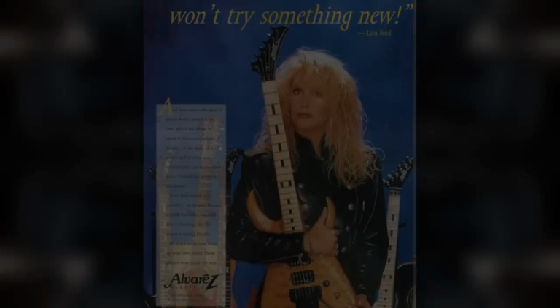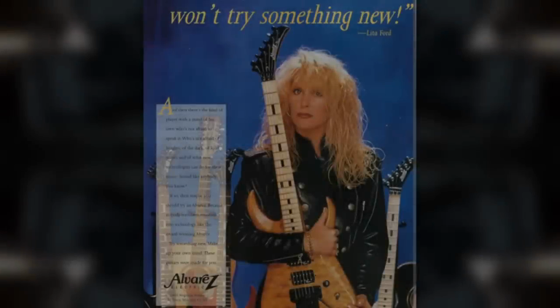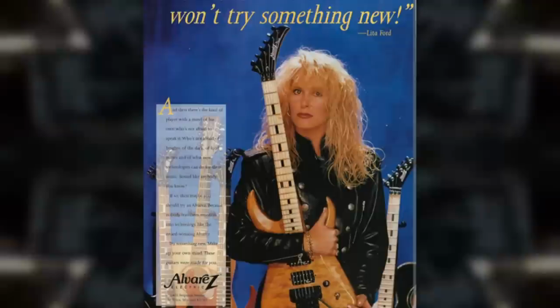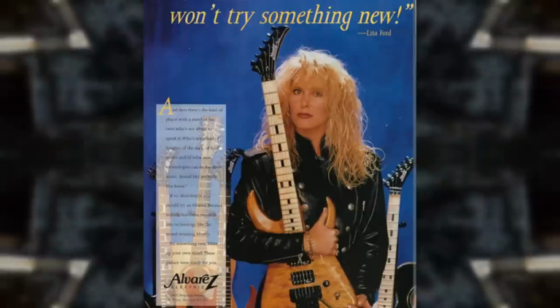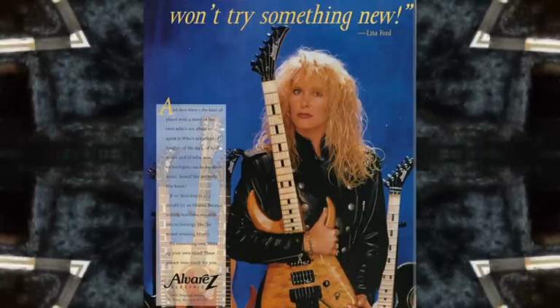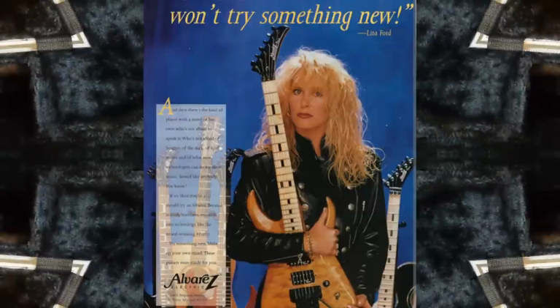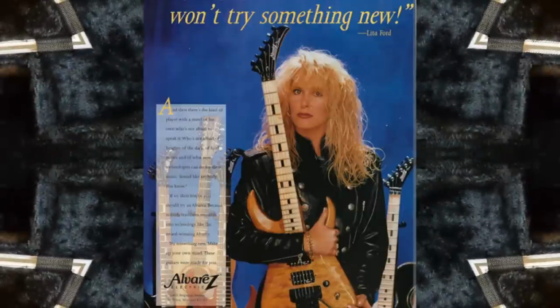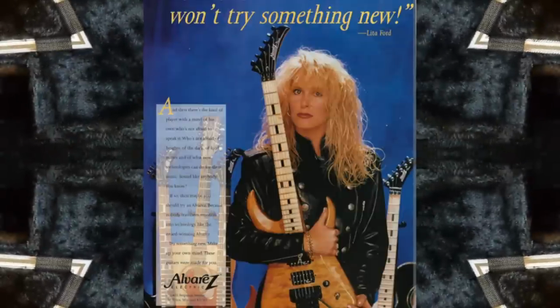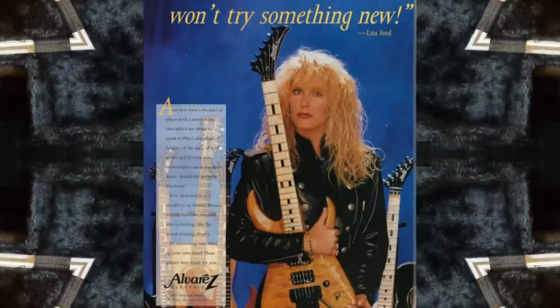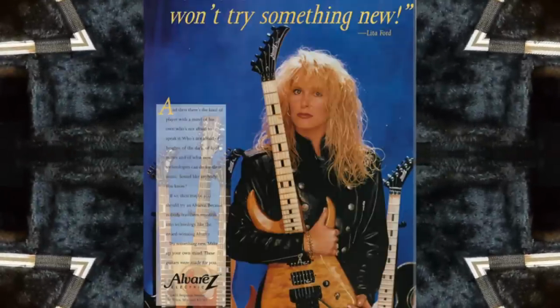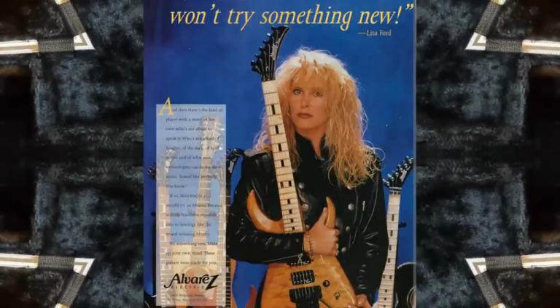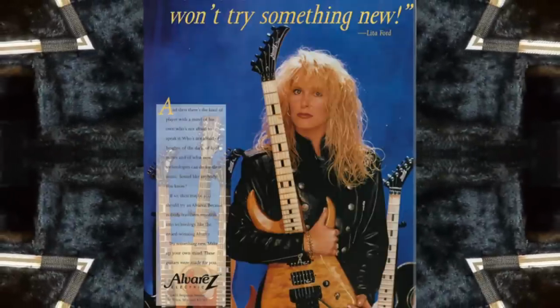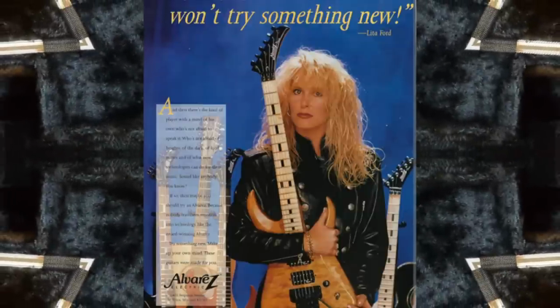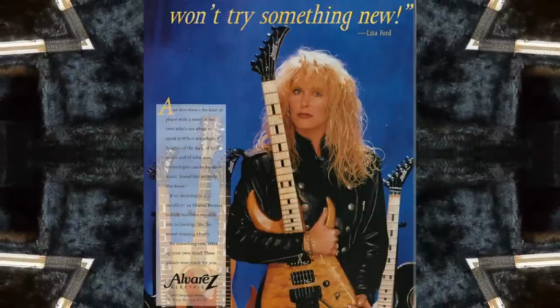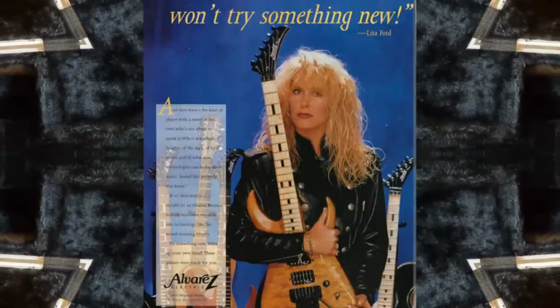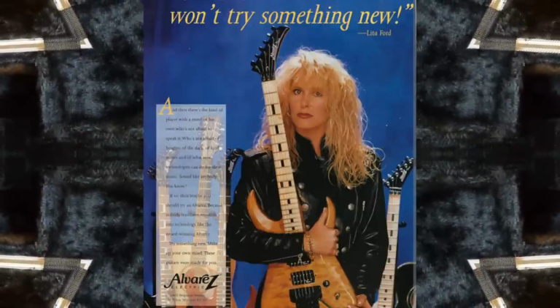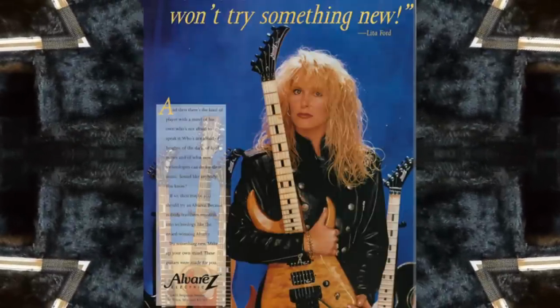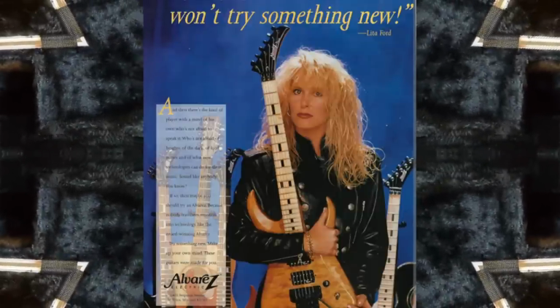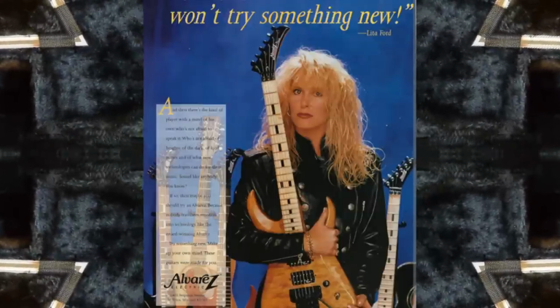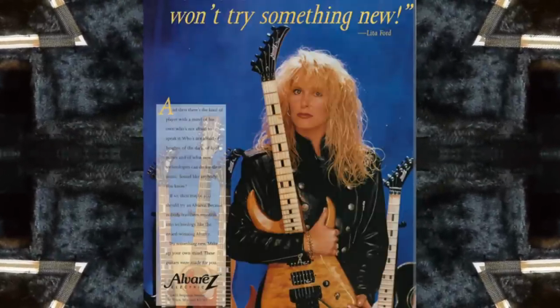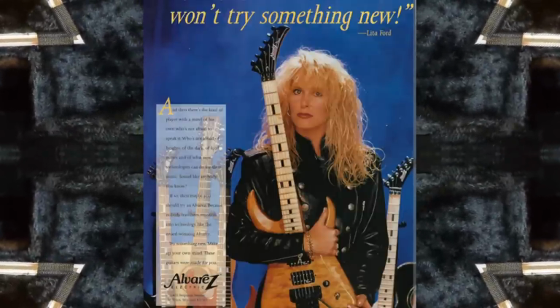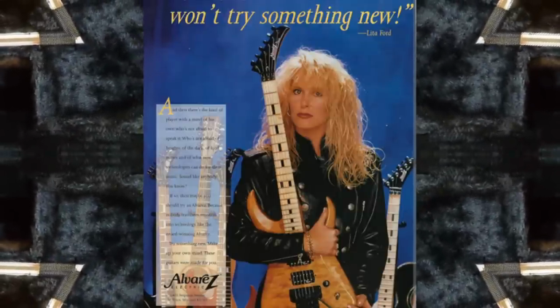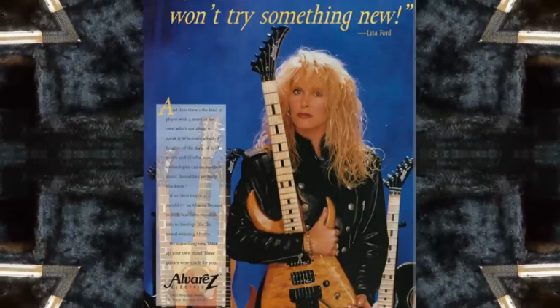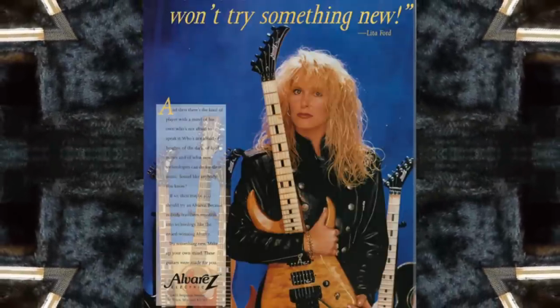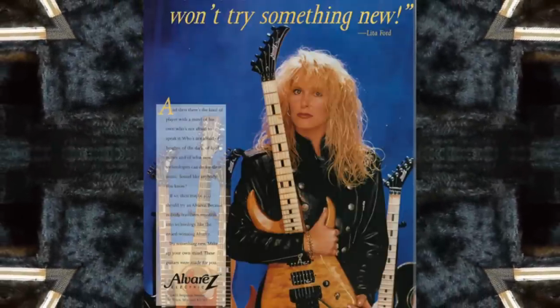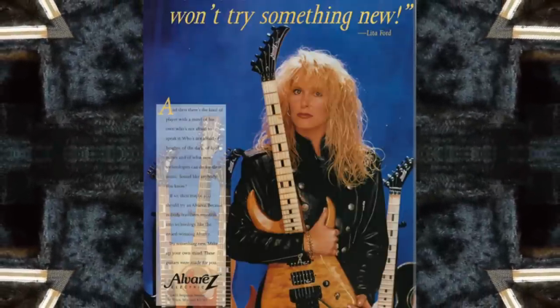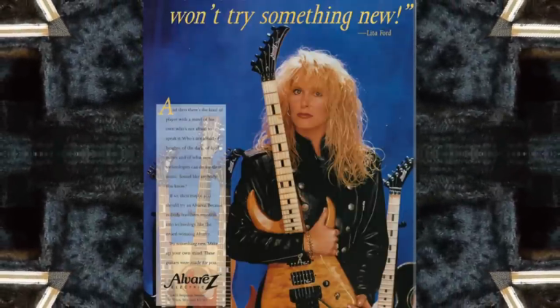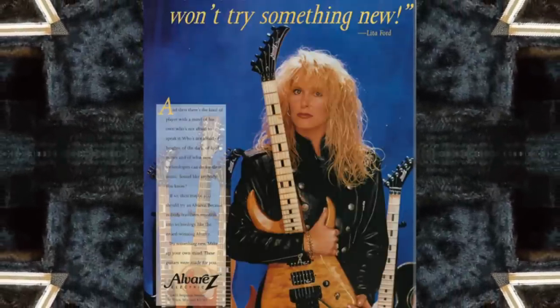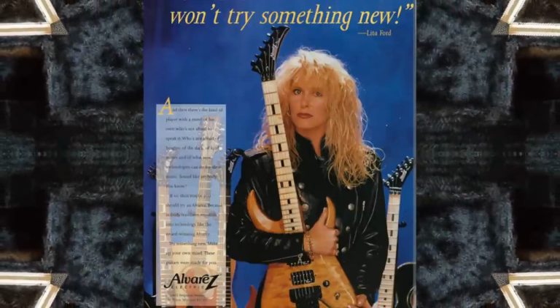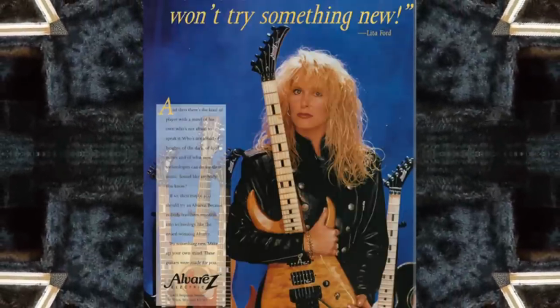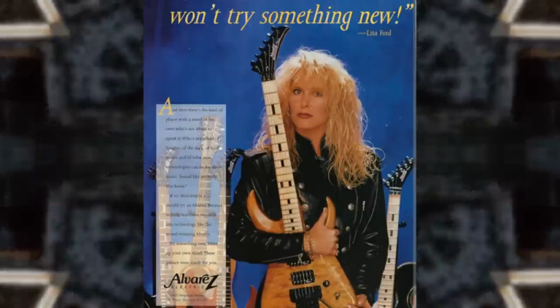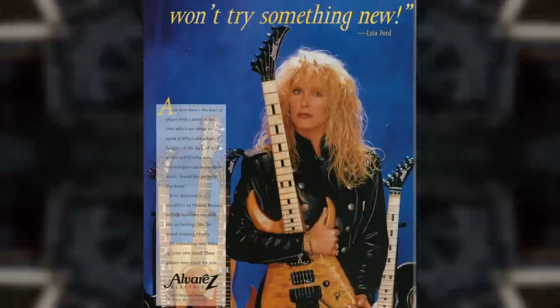Number five: their official endorser was Lita Ford, with the only ad featuring an artist.